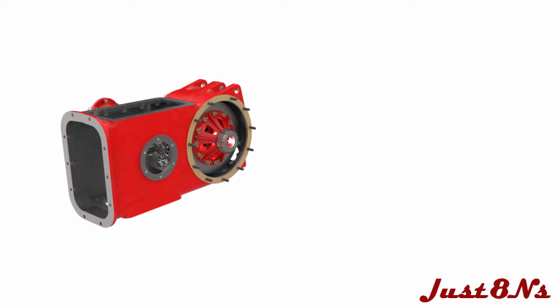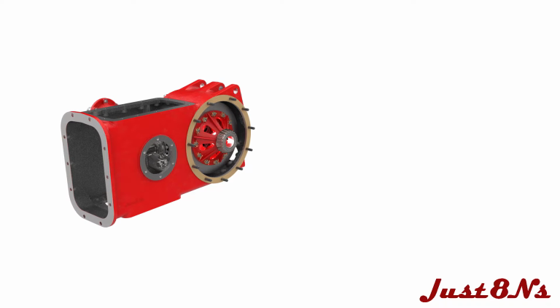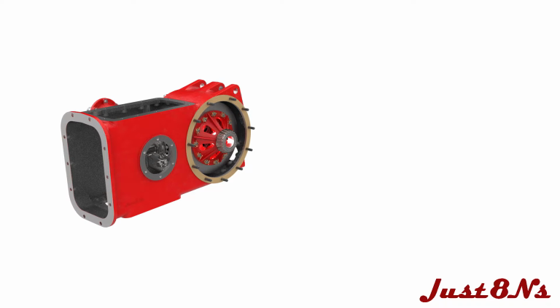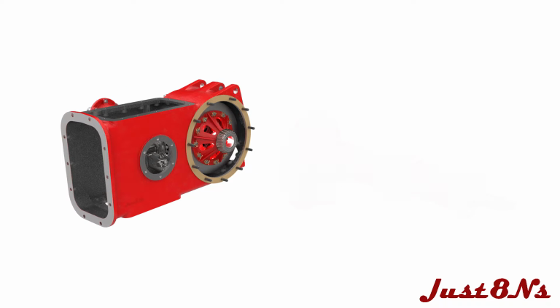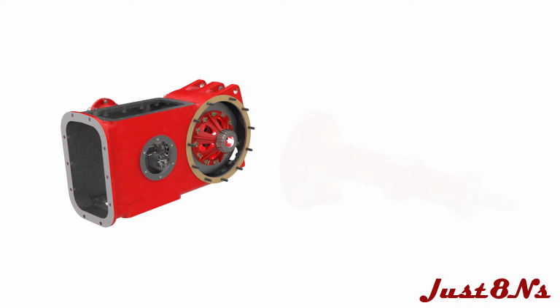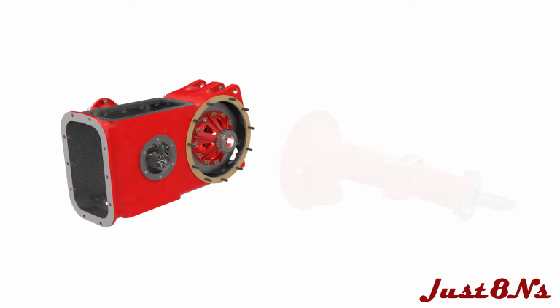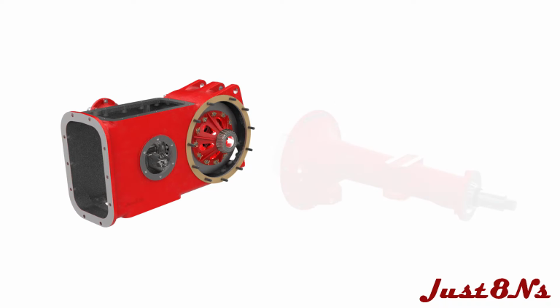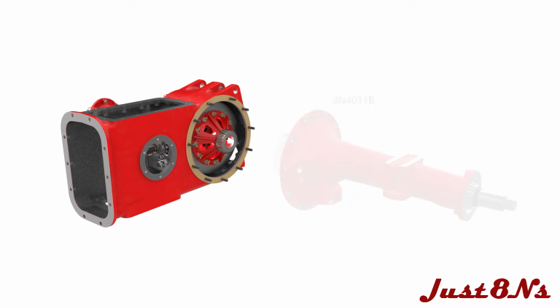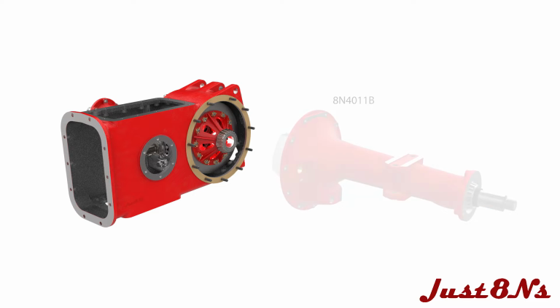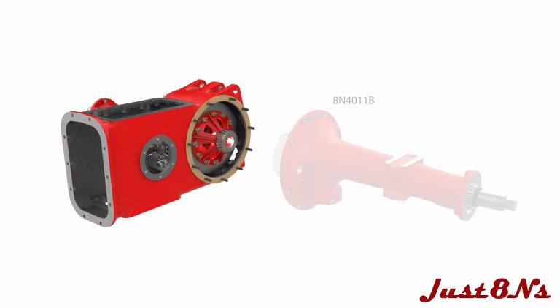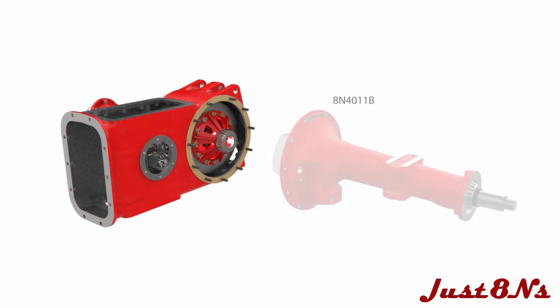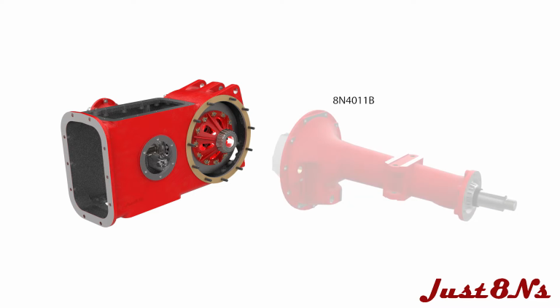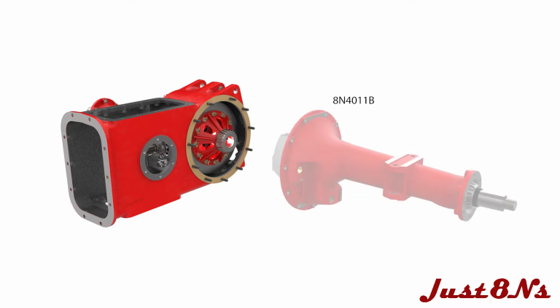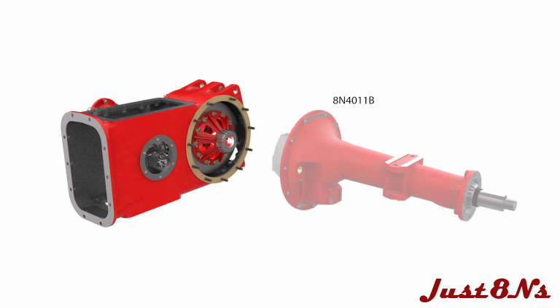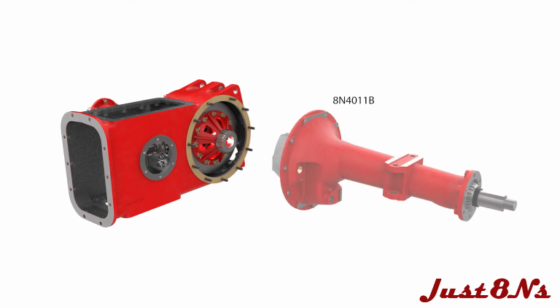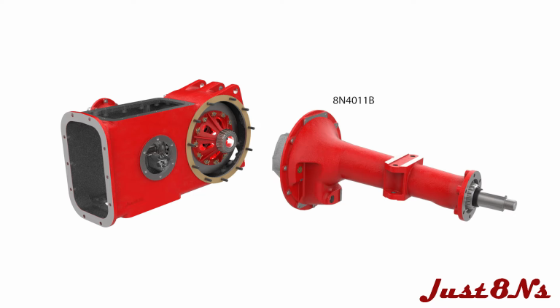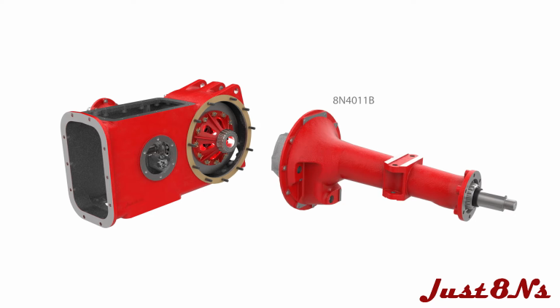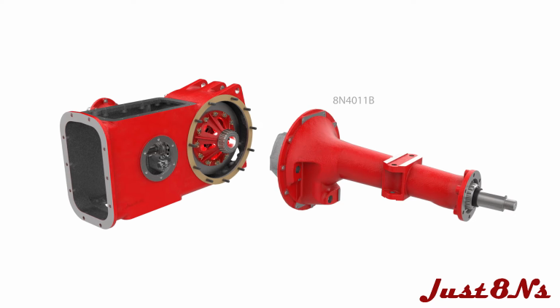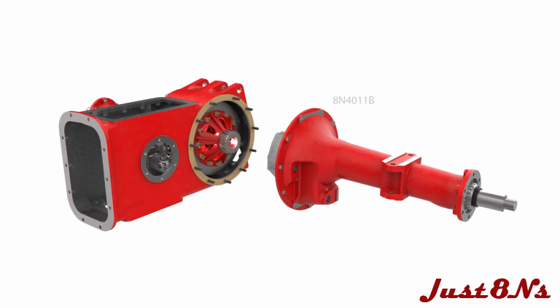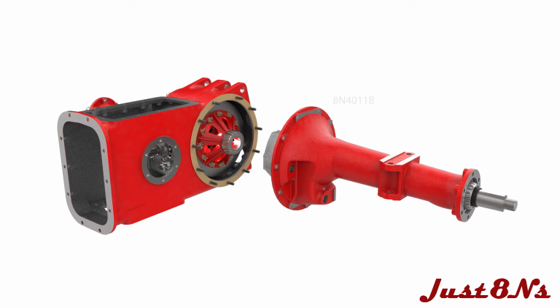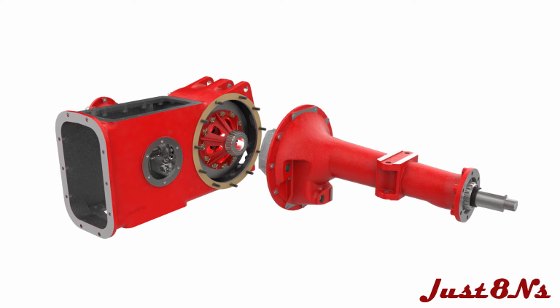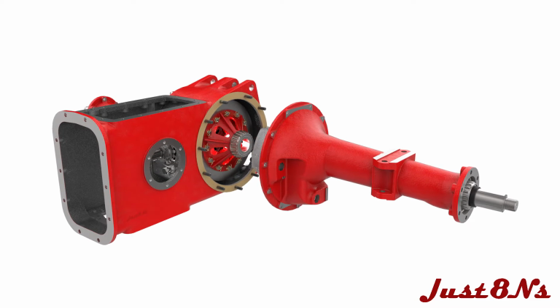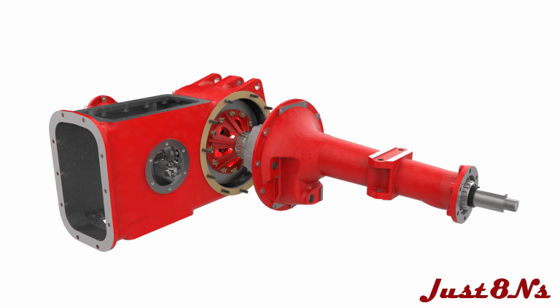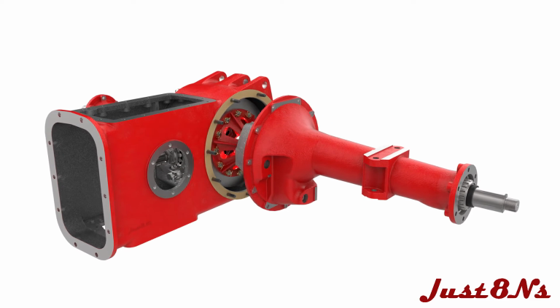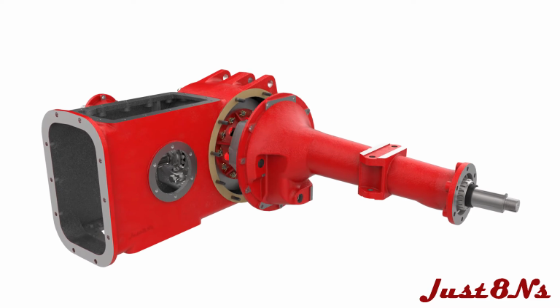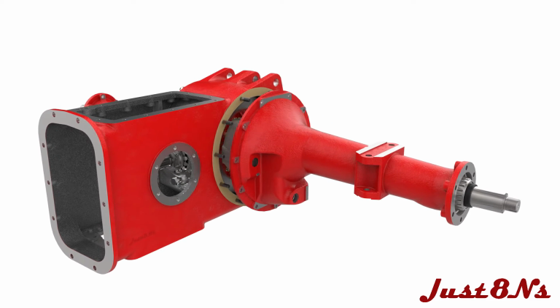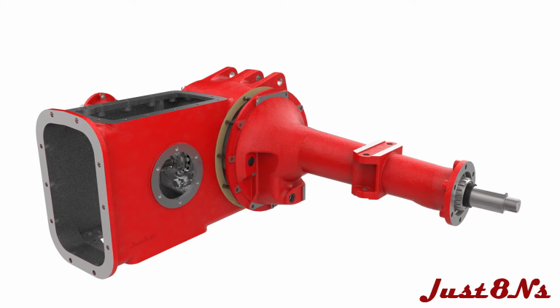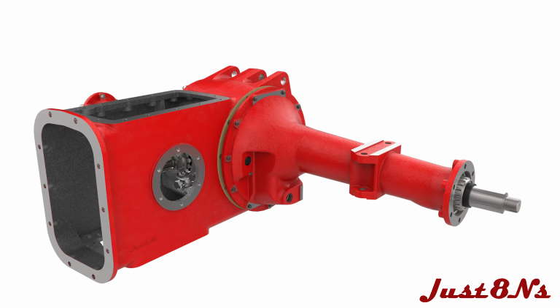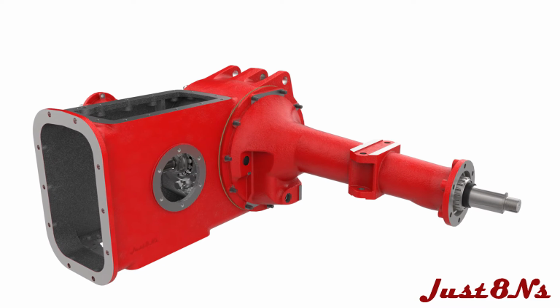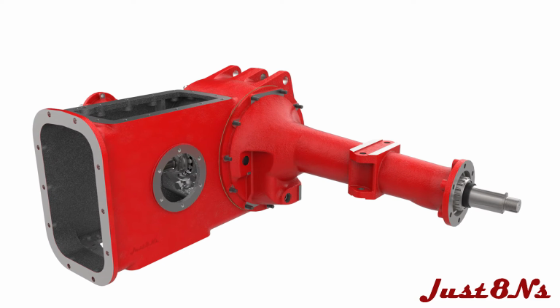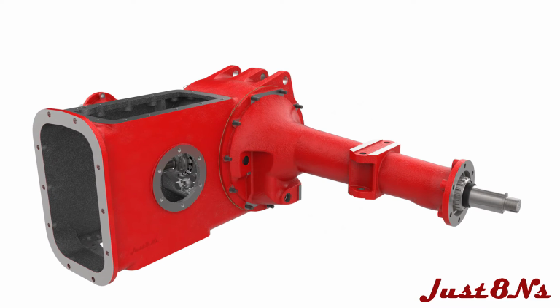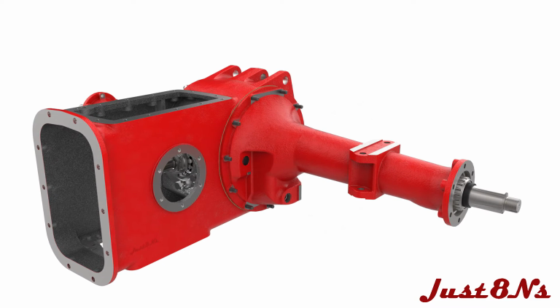Now mount the left axle housing by inserting the left axle into the differential bearing and secure the axle housing with hex nuts.